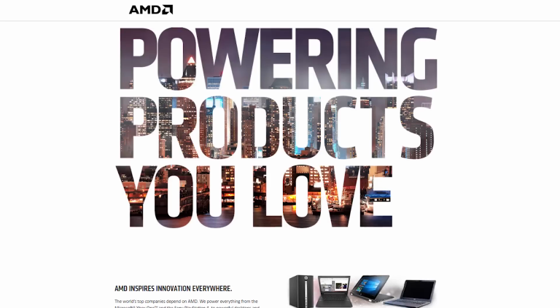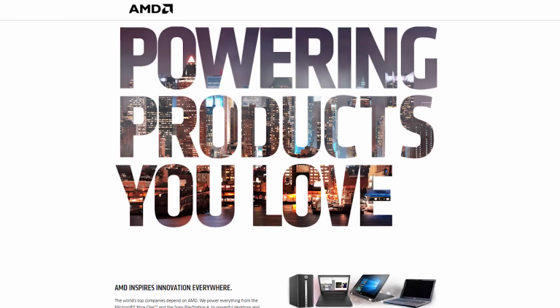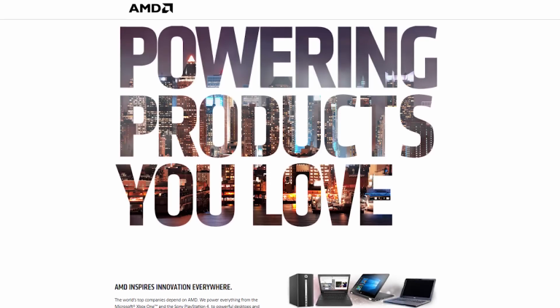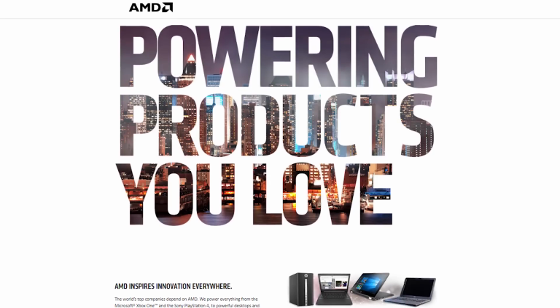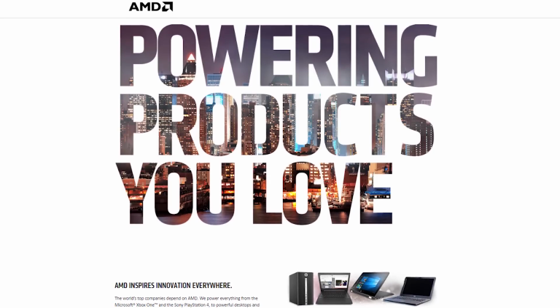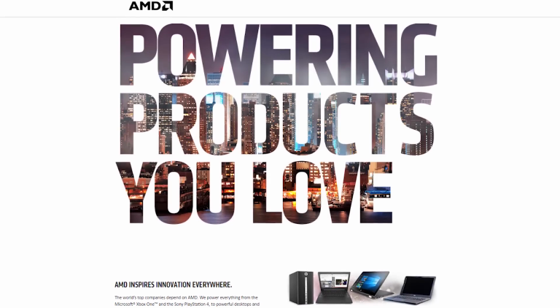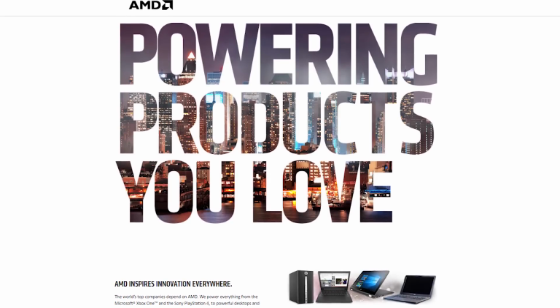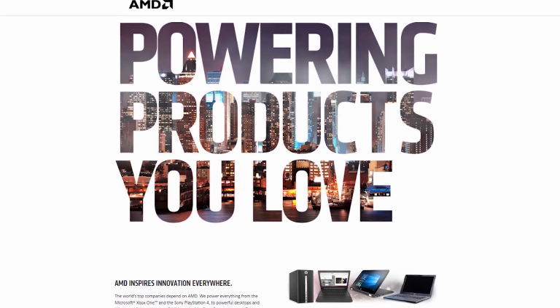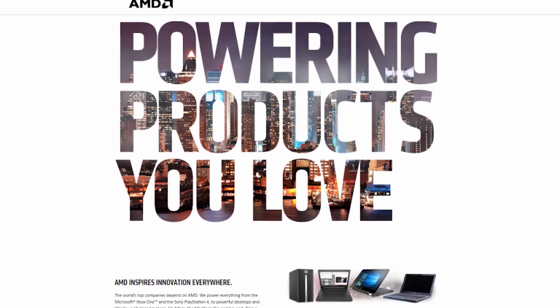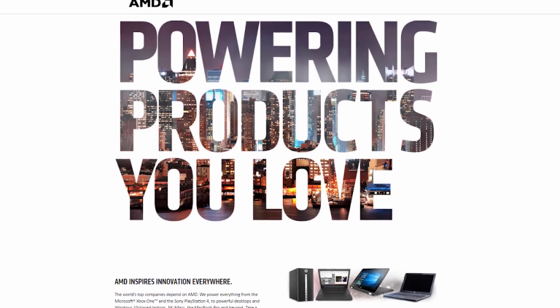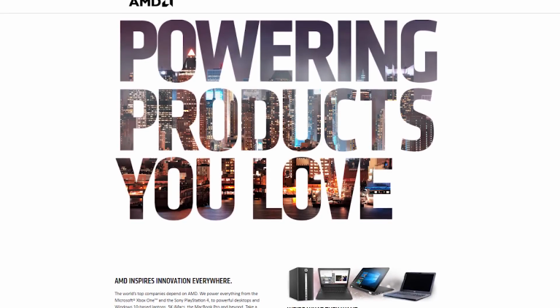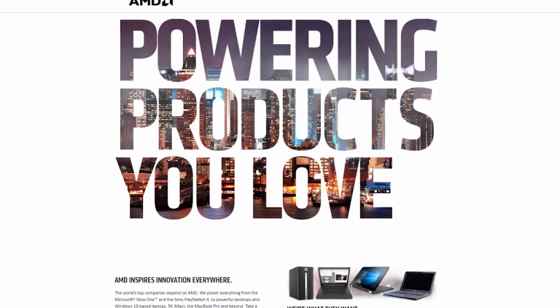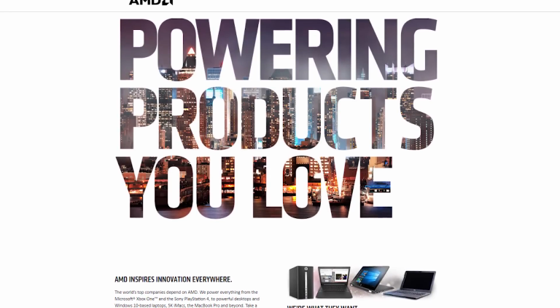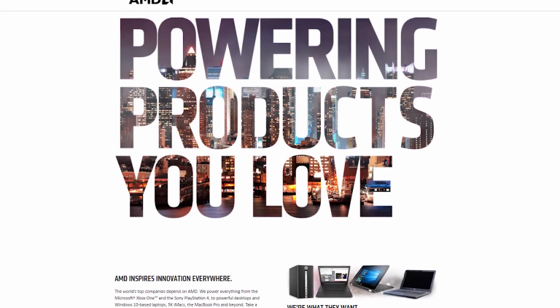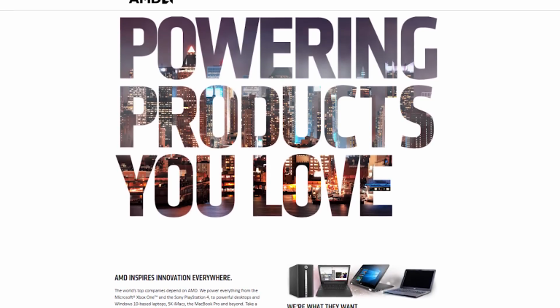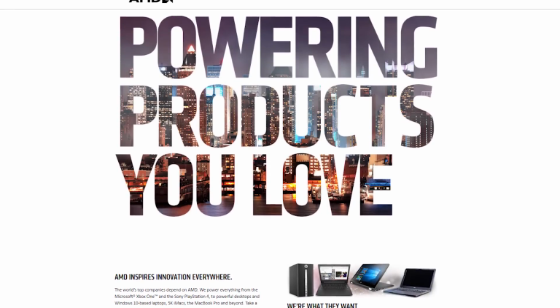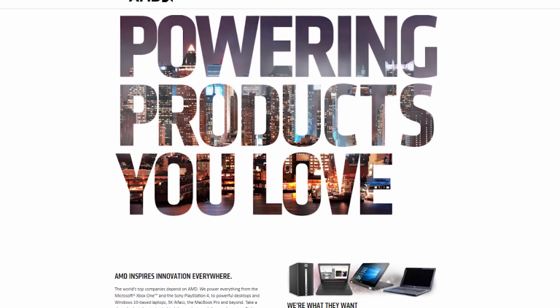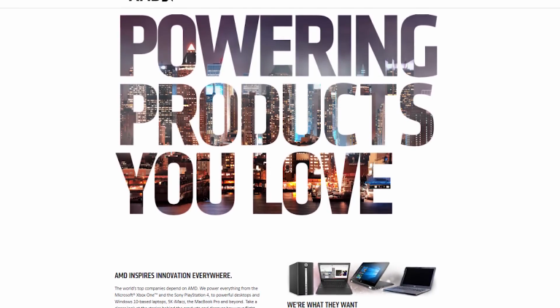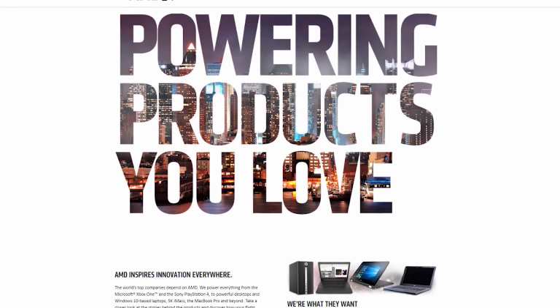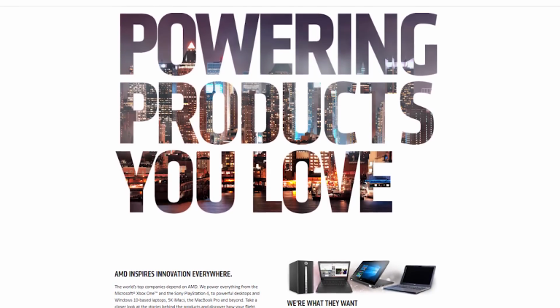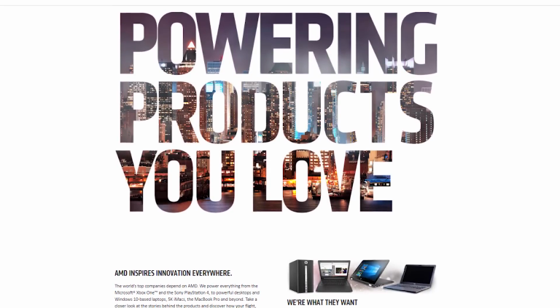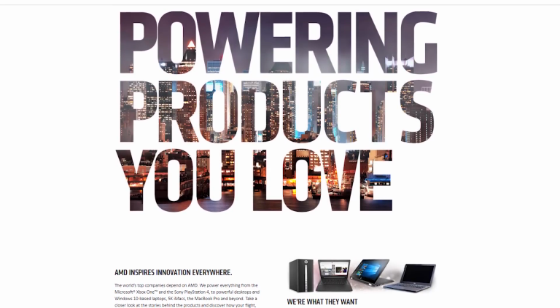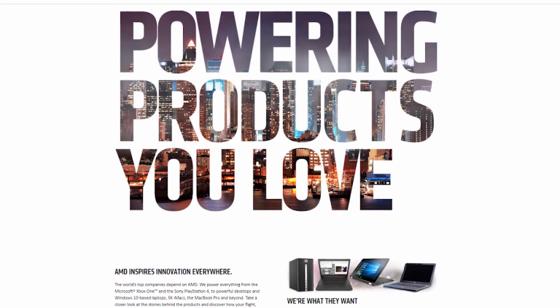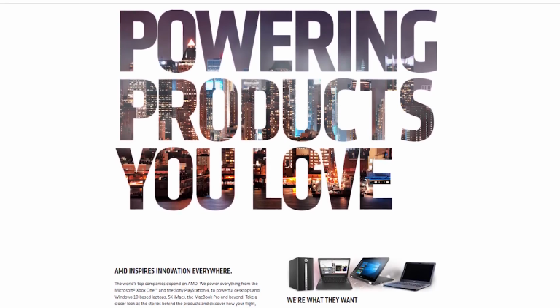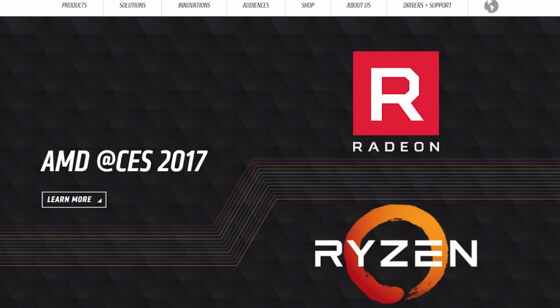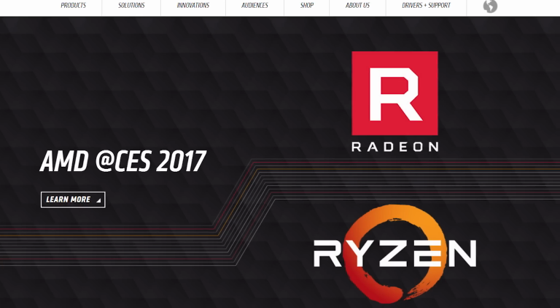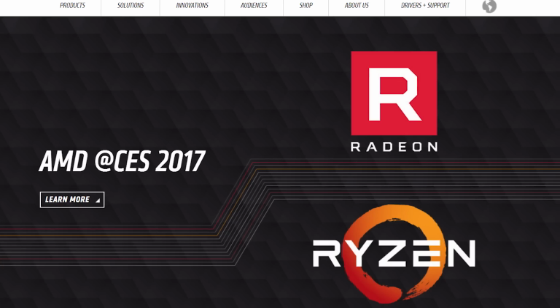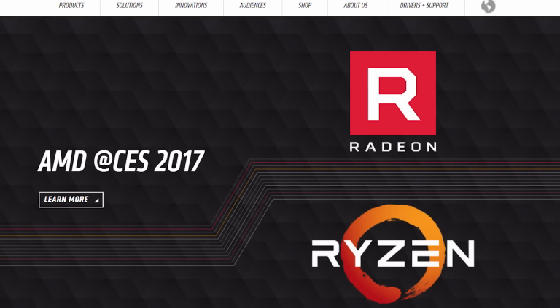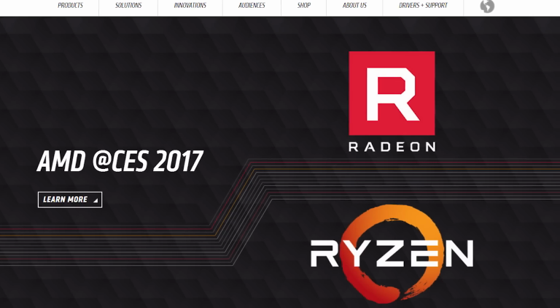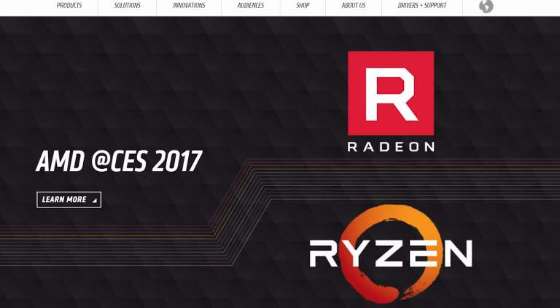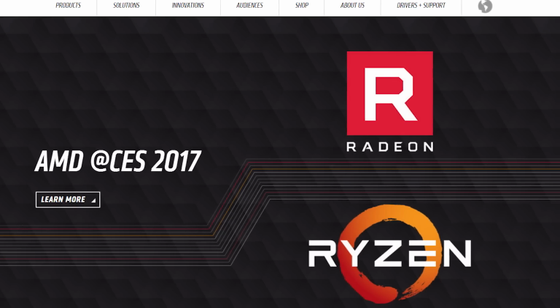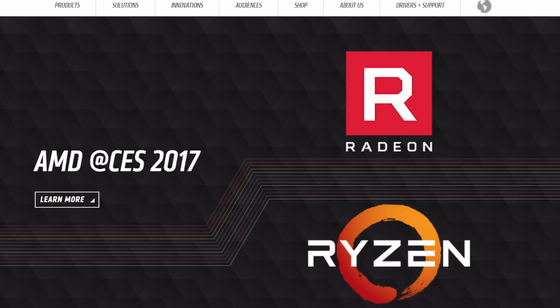Thanks to AMD for sponsoring this video from CES 2017. Learn more about their Ryzen processors at the link in the video description.